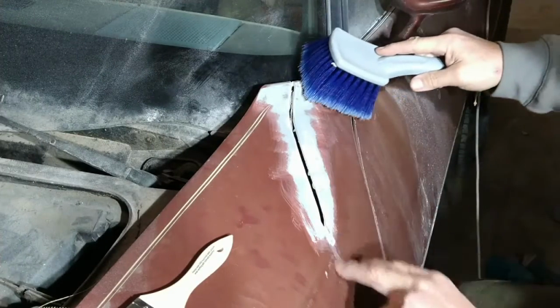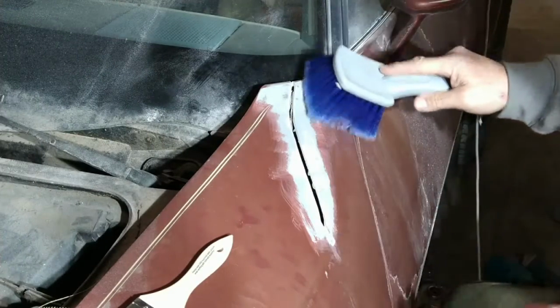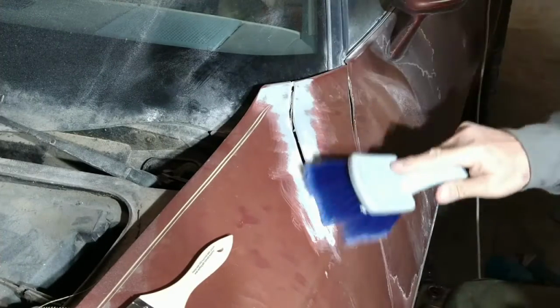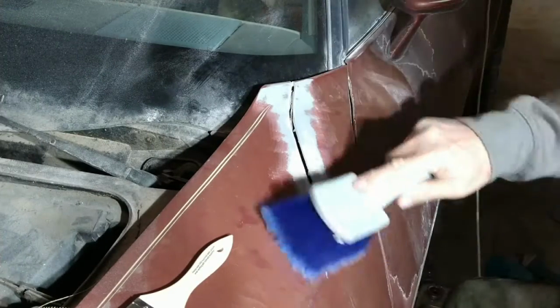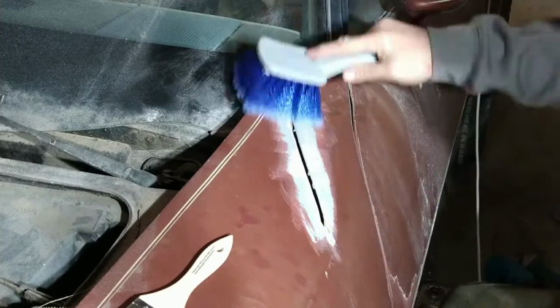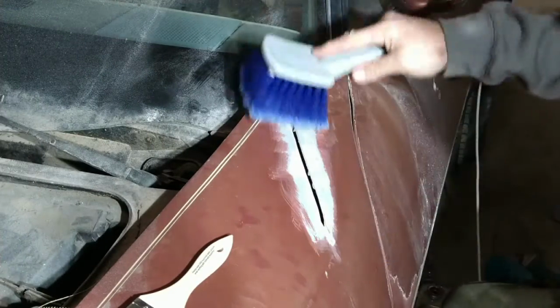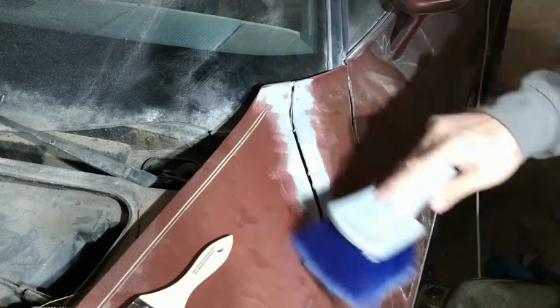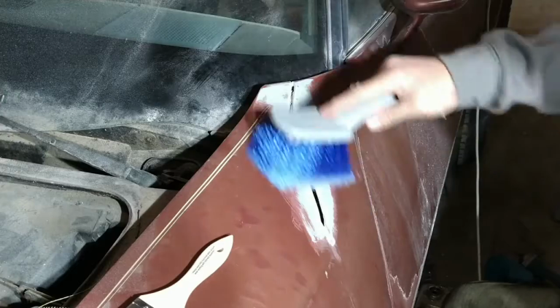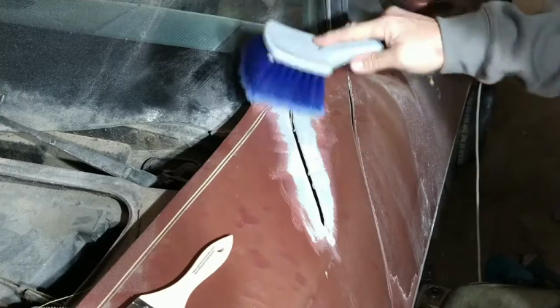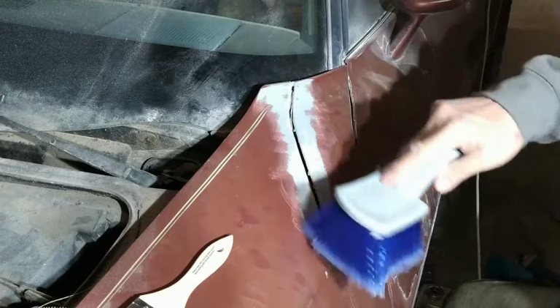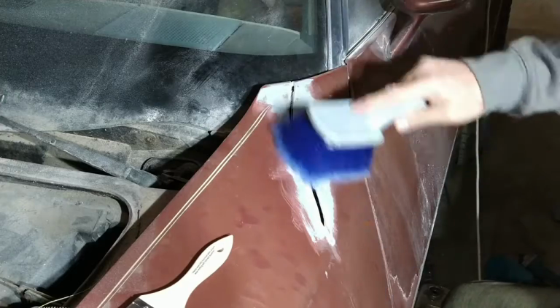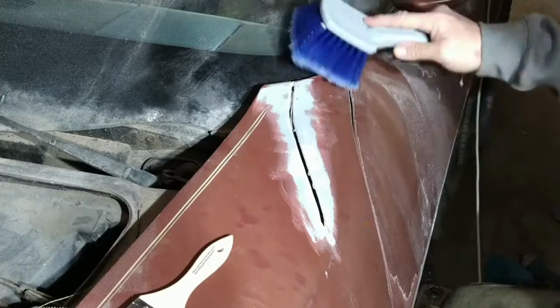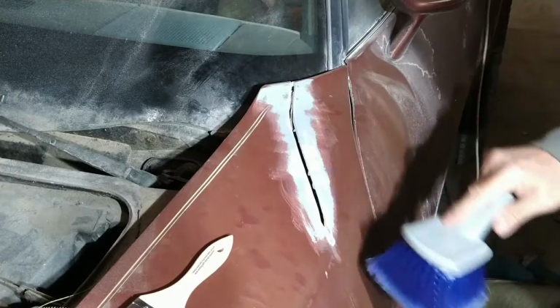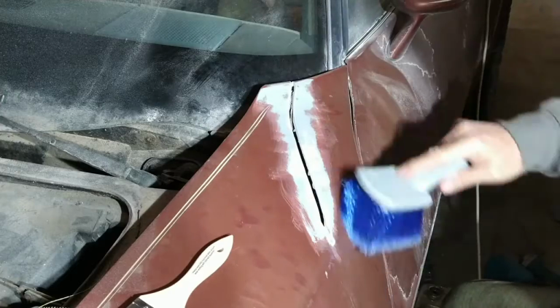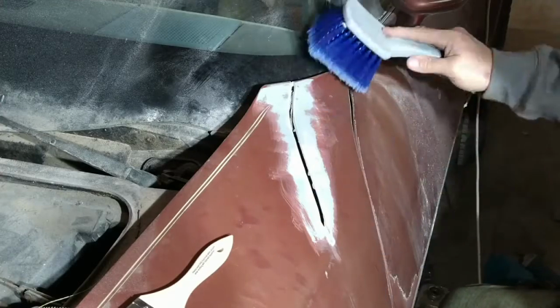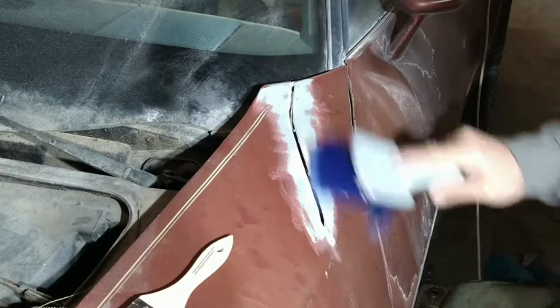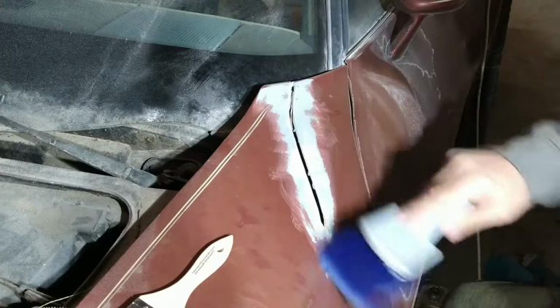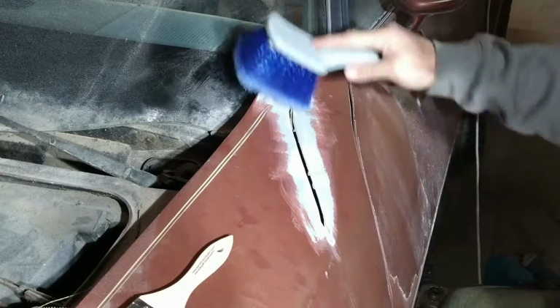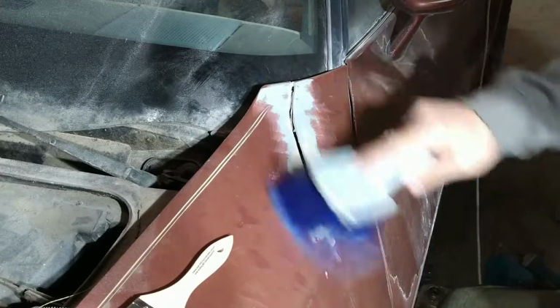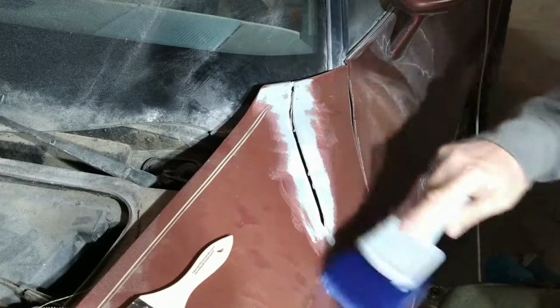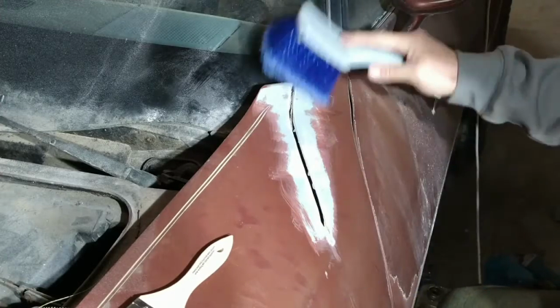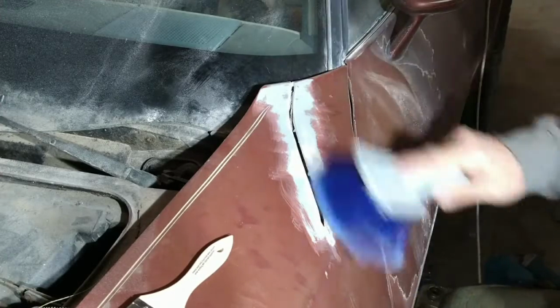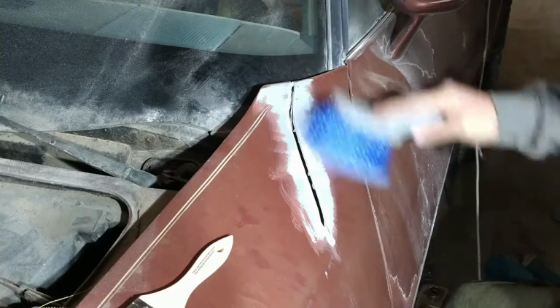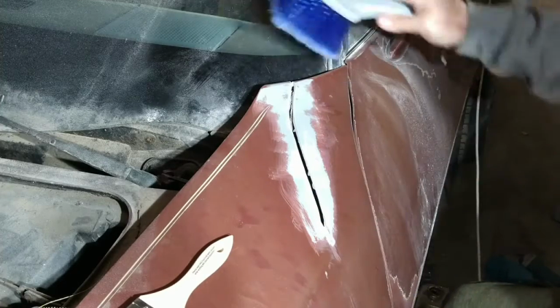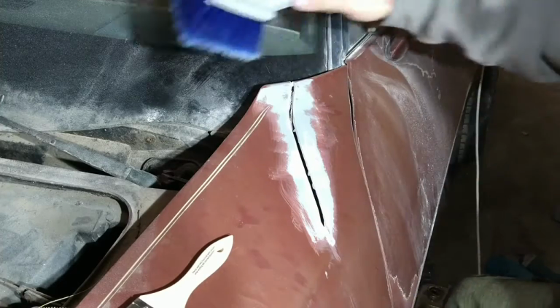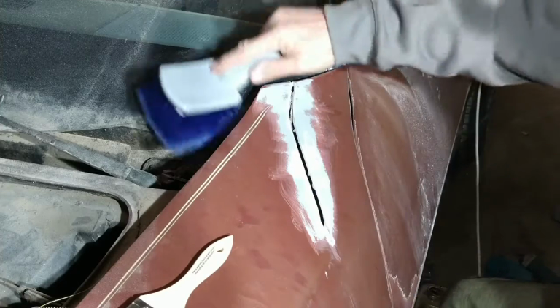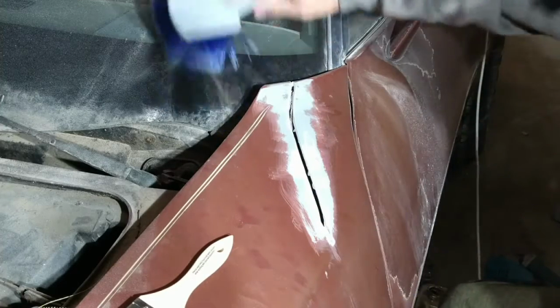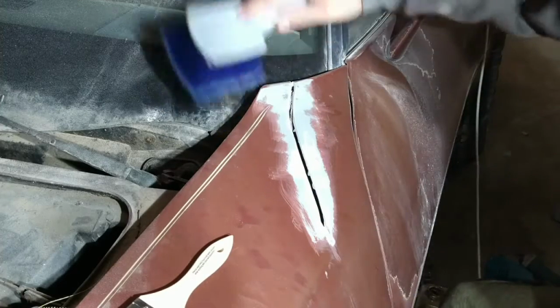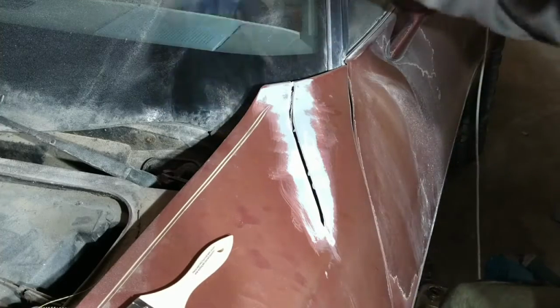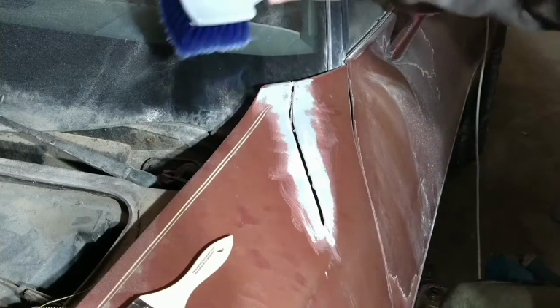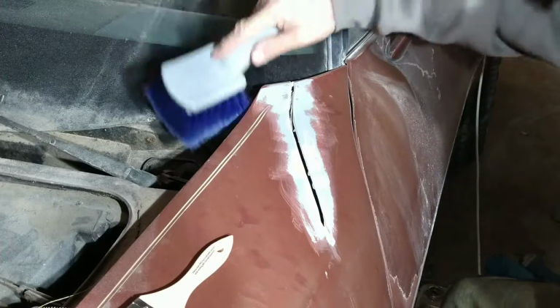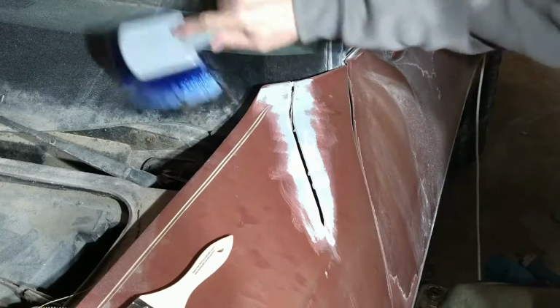You can see where I sanded it down already in the previous video. Just get it as clean as you can.